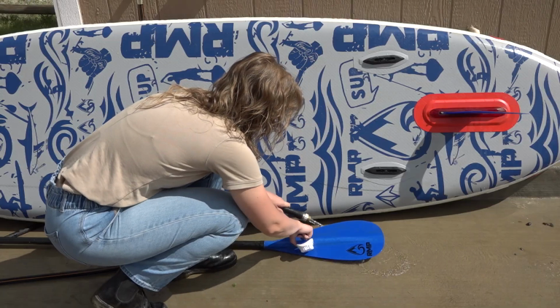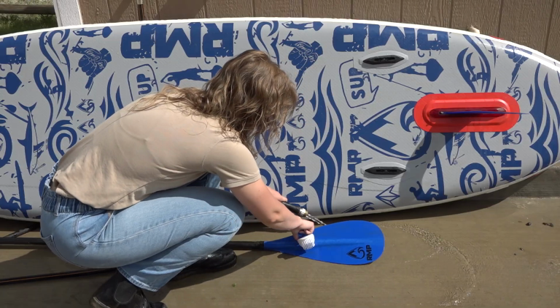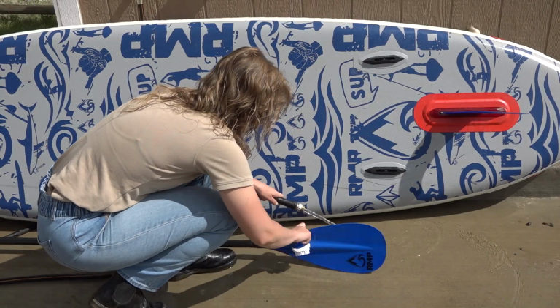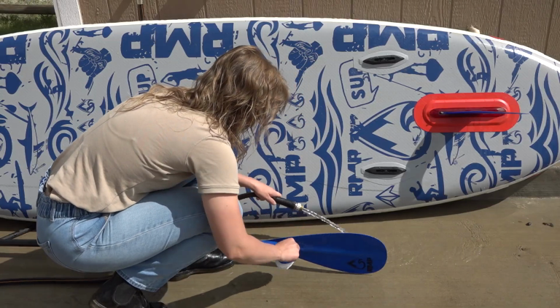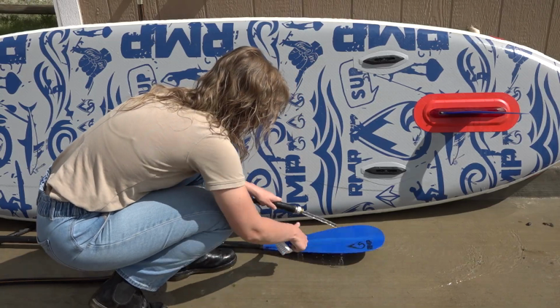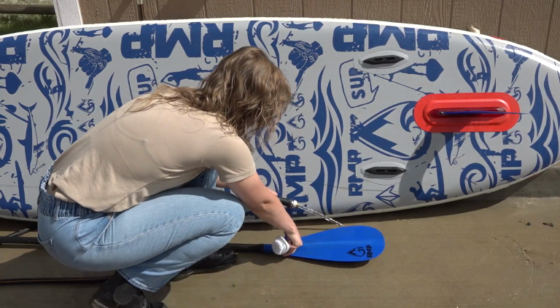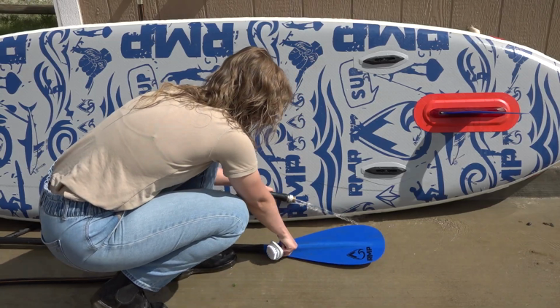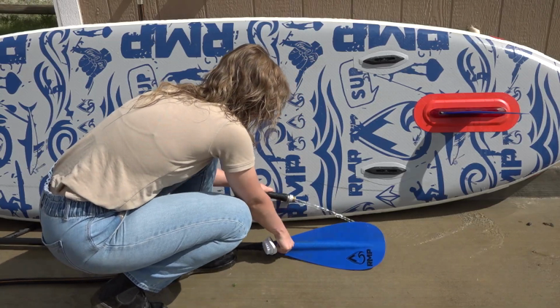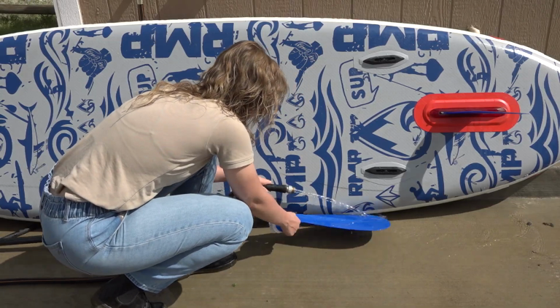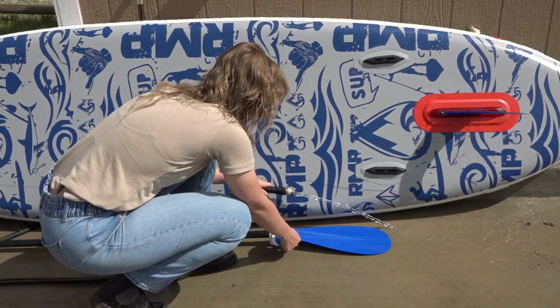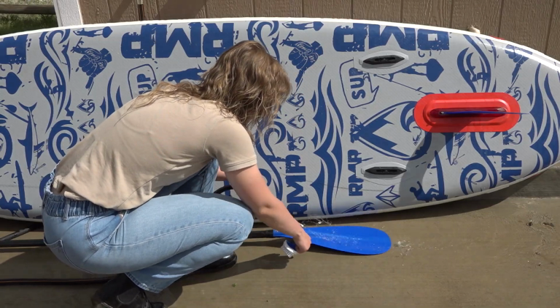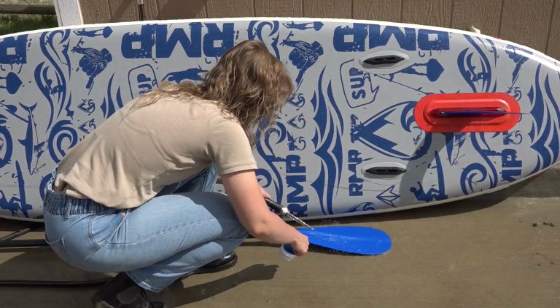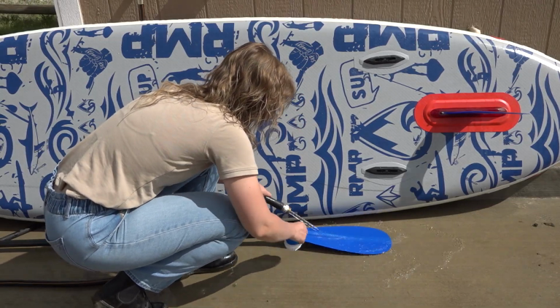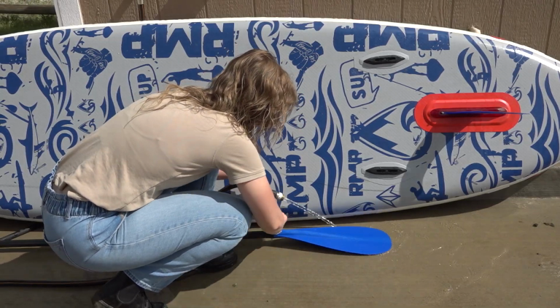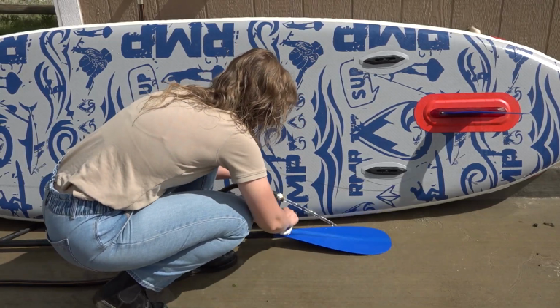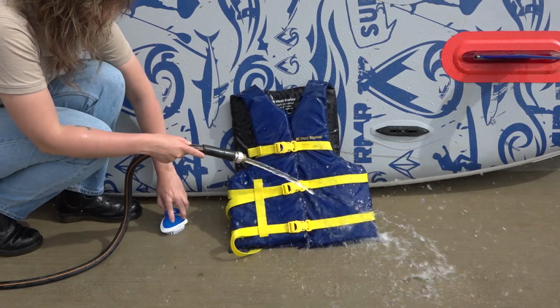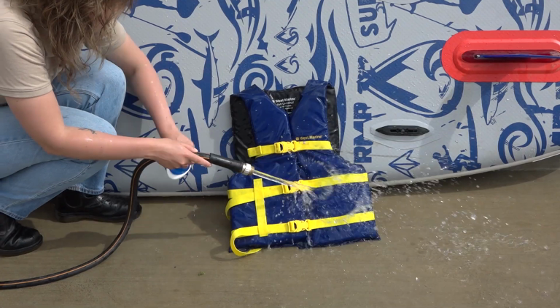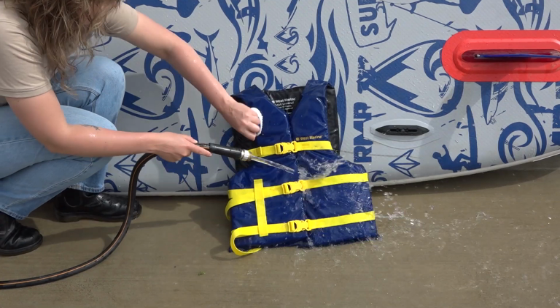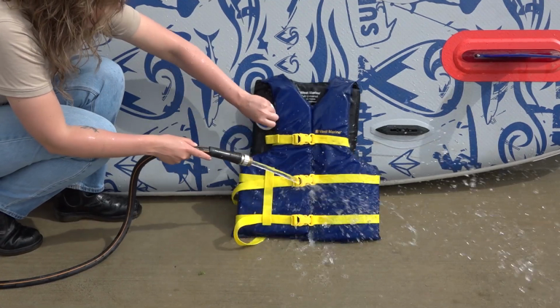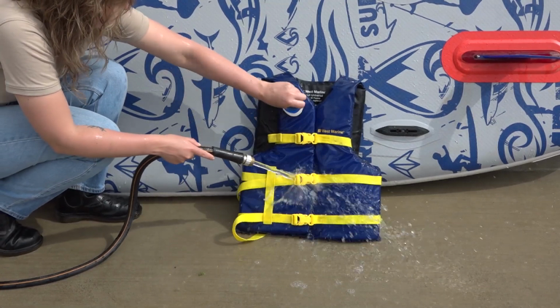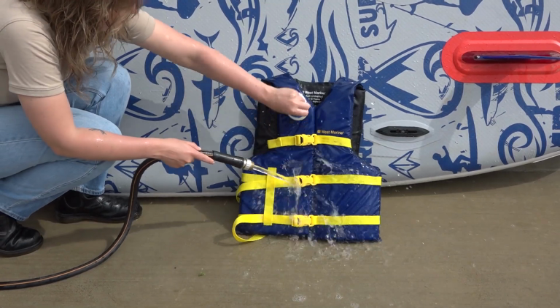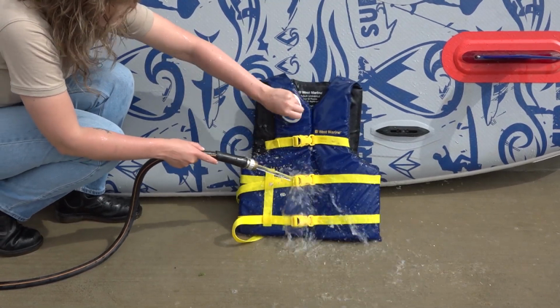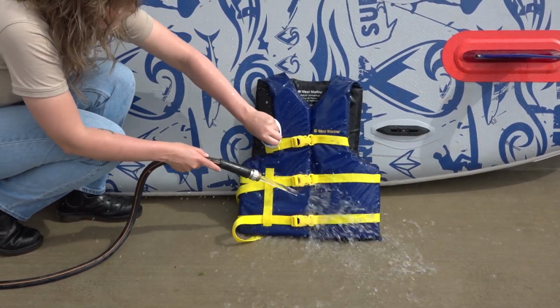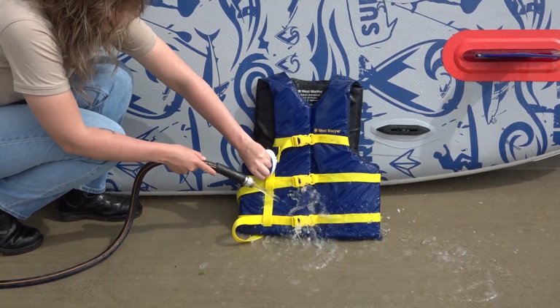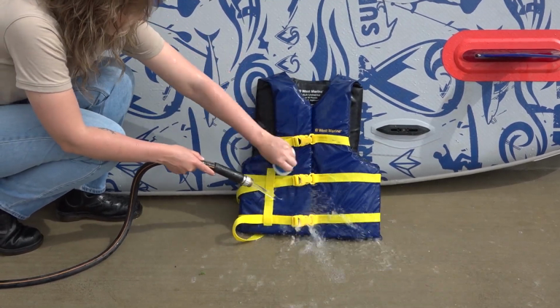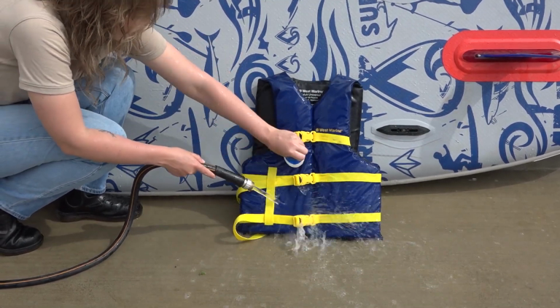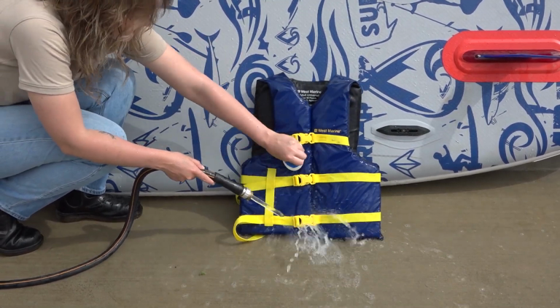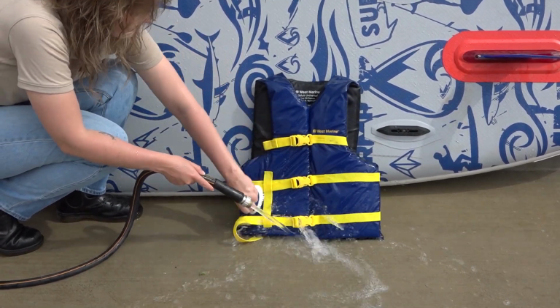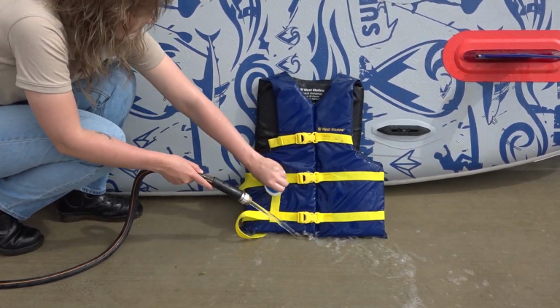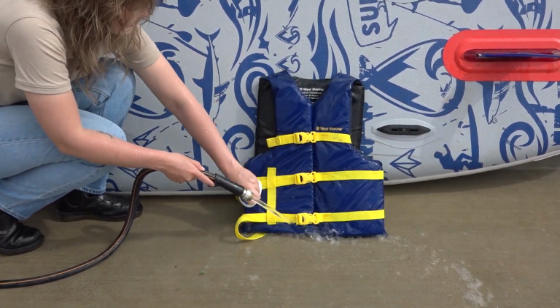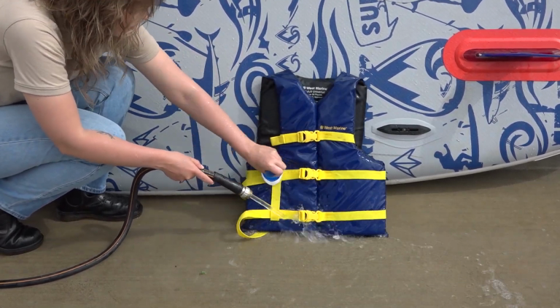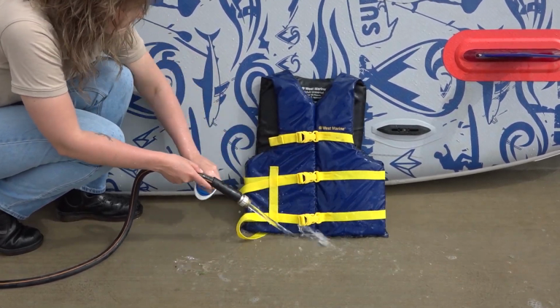Don't forget to clean your paddle, life jacket, and leash. Keep your distance from any storm drains, as they may lead back to a freshwater ecosystem.